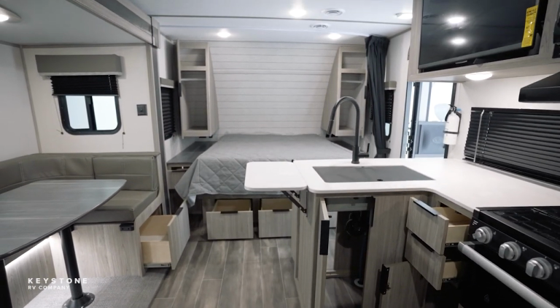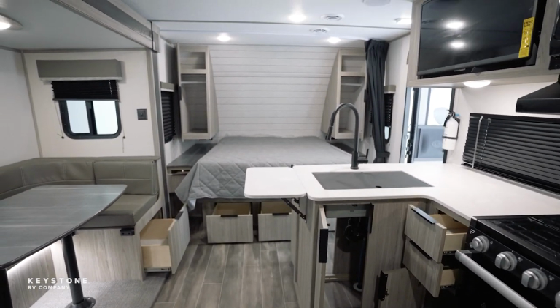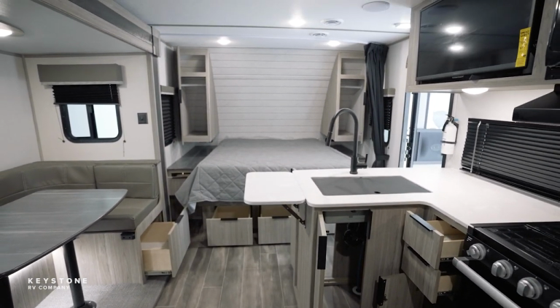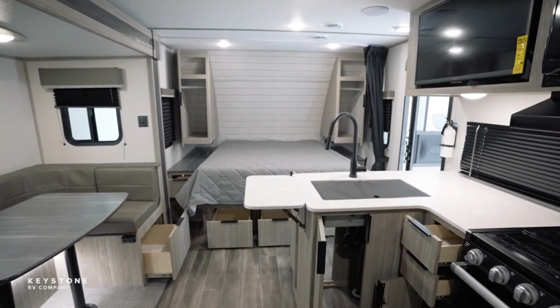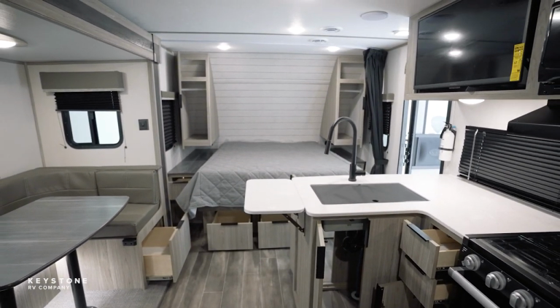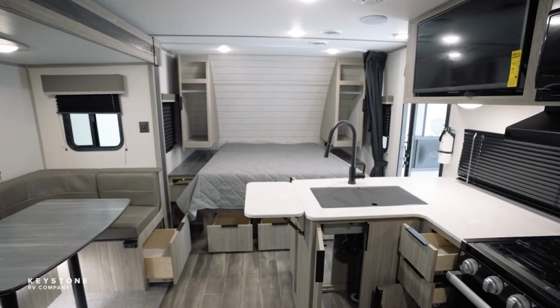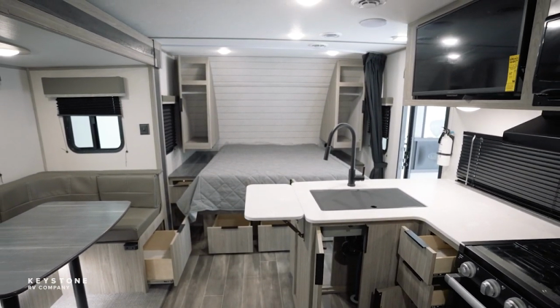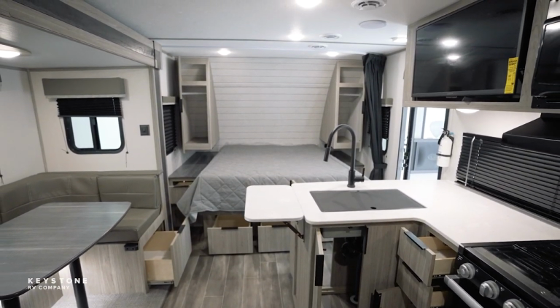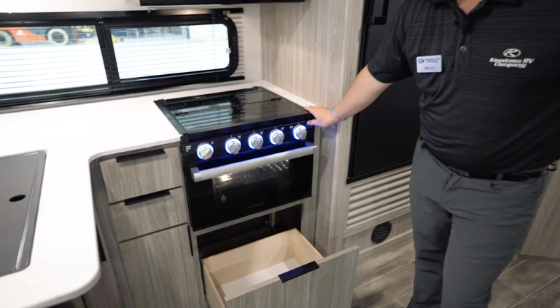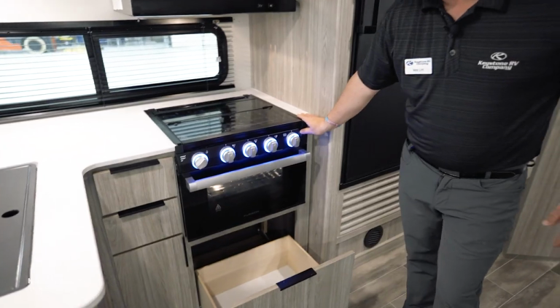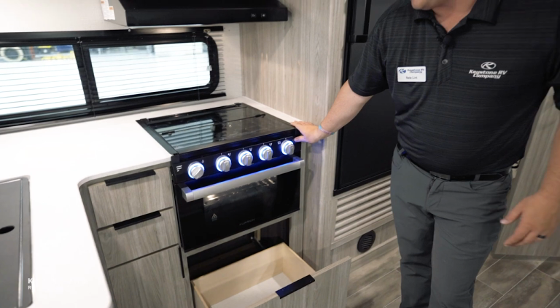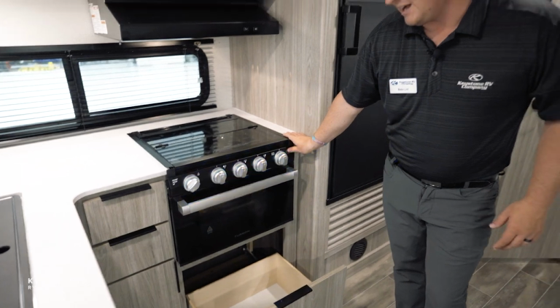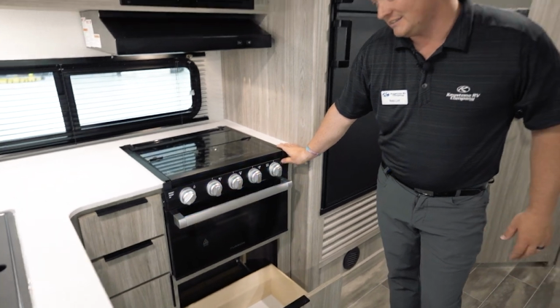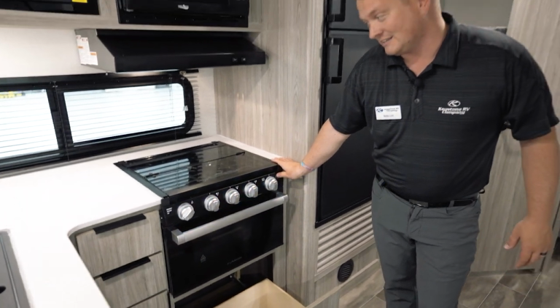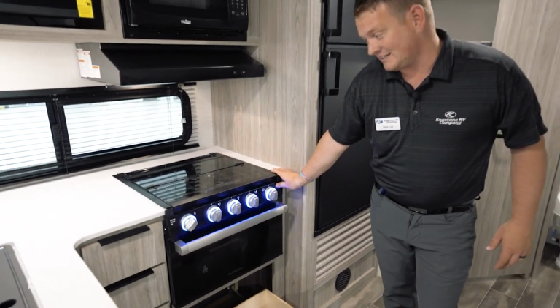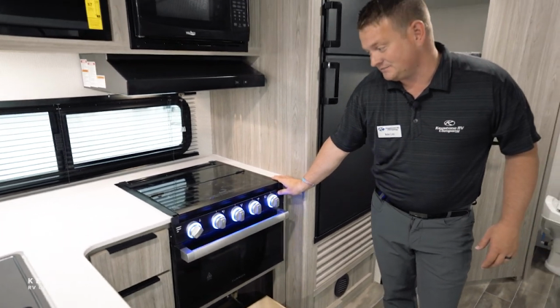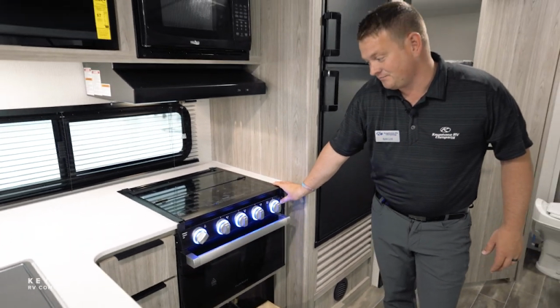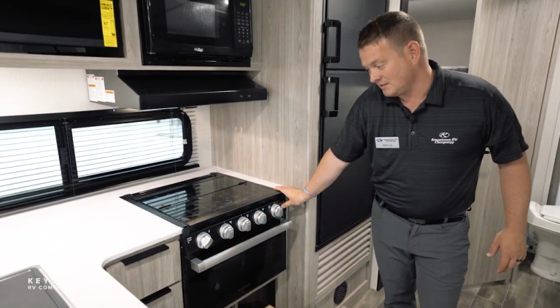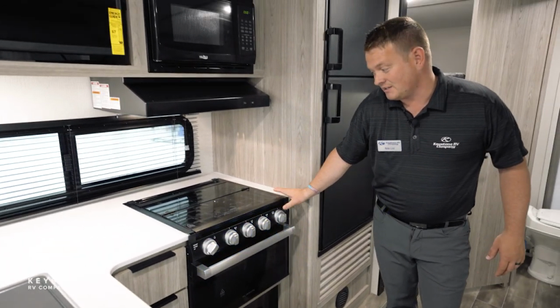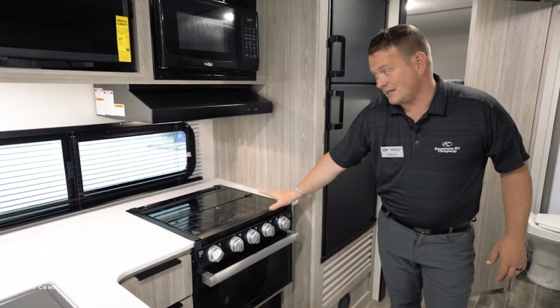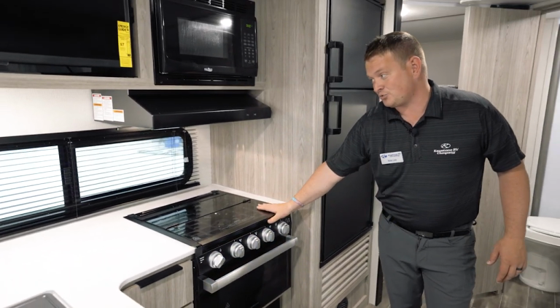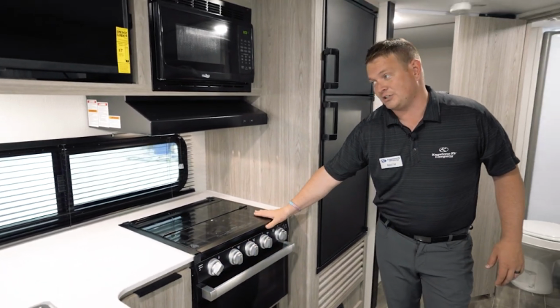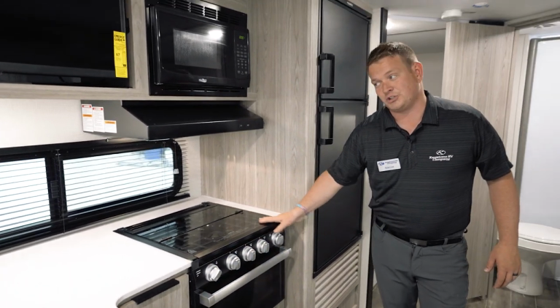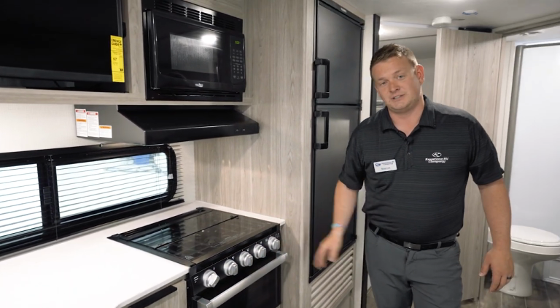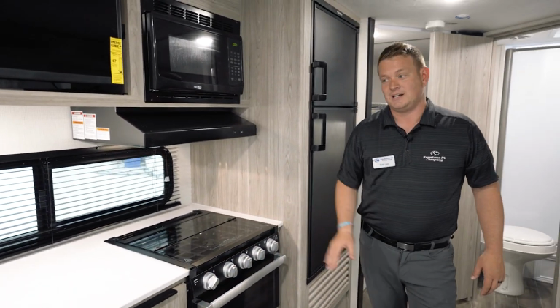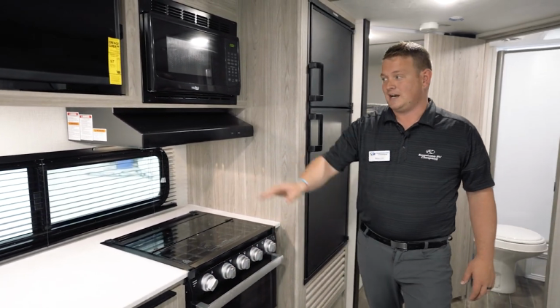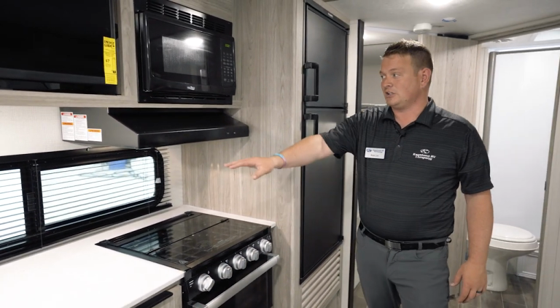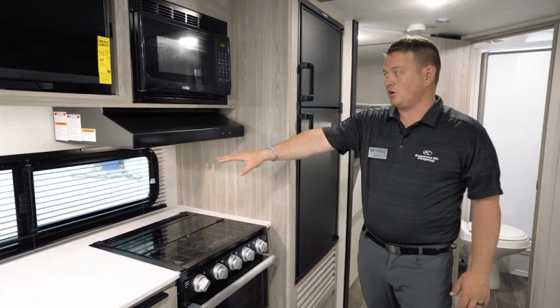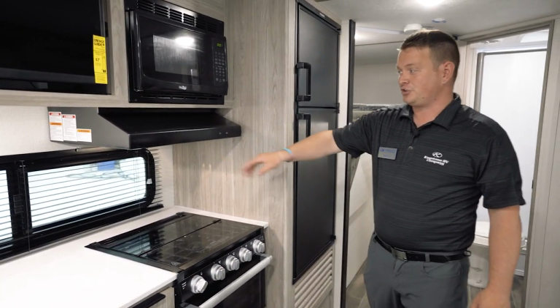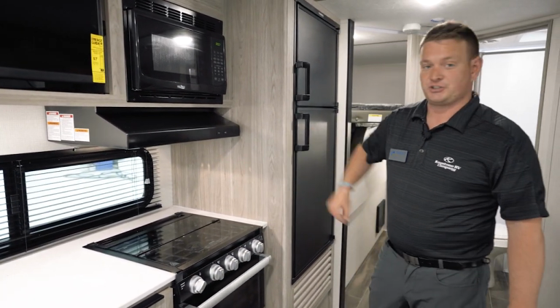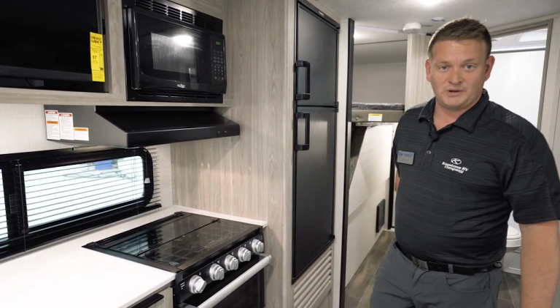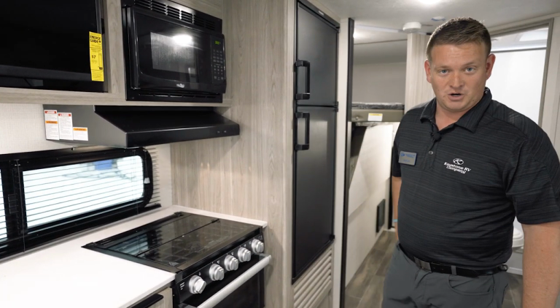Here we've got our Furion cooktop with the LED lighting, the glass range hood, and the large kitchen window.